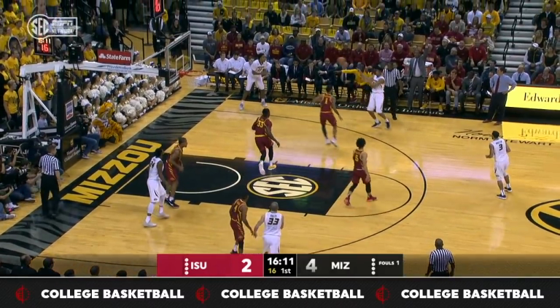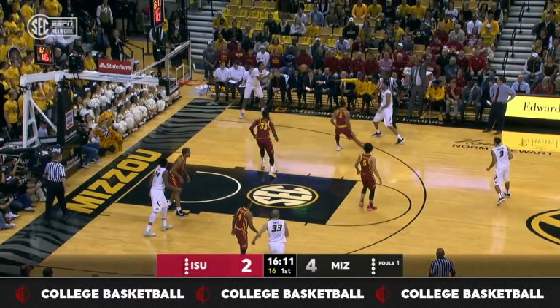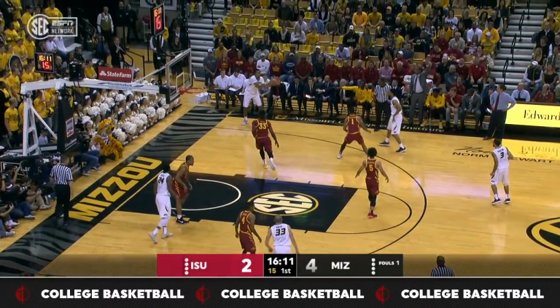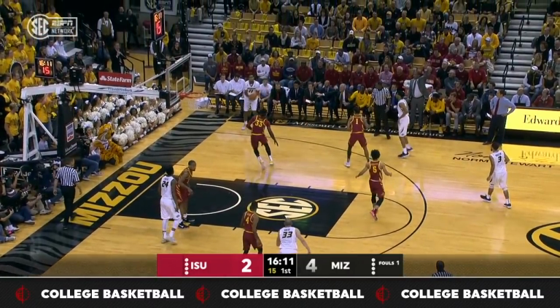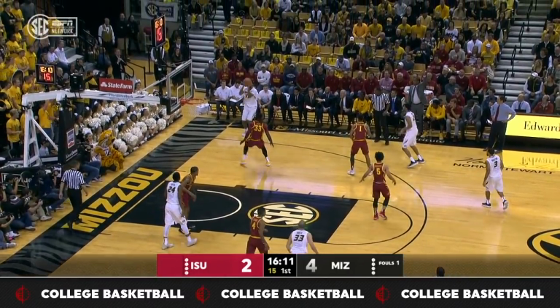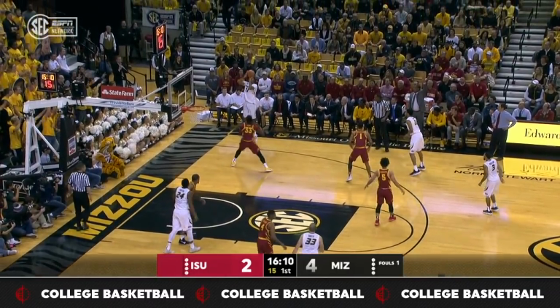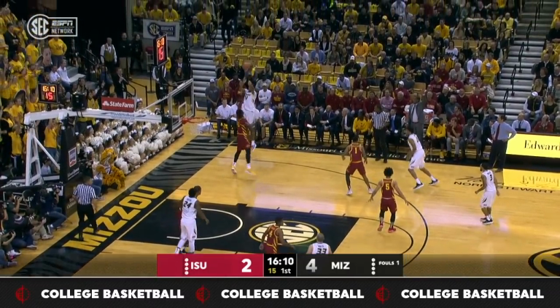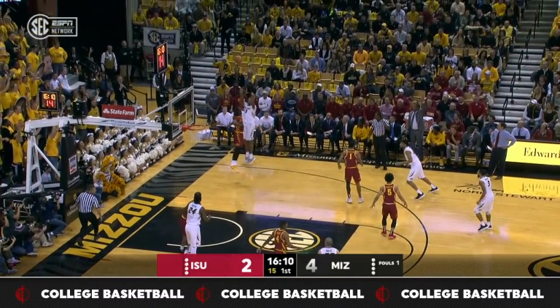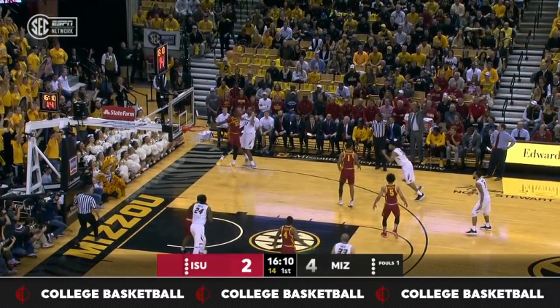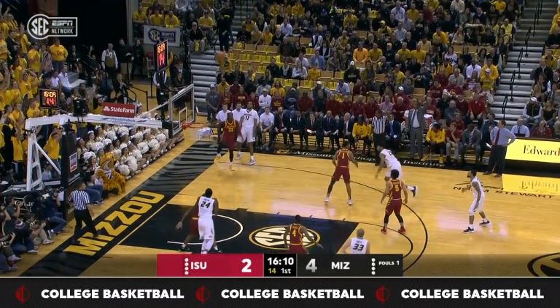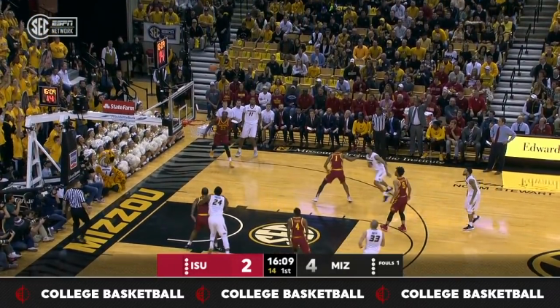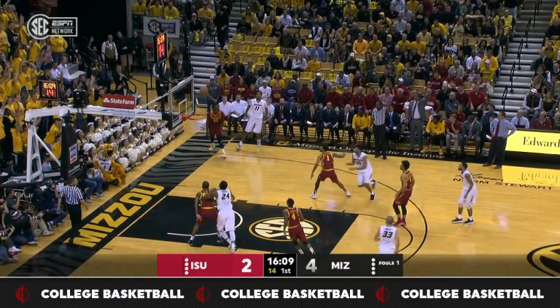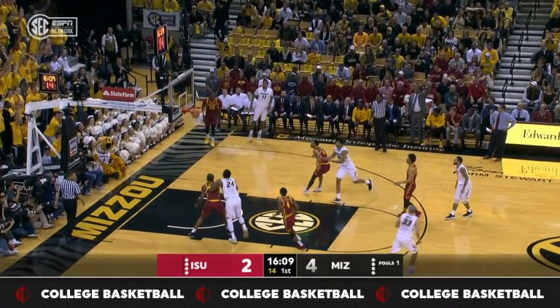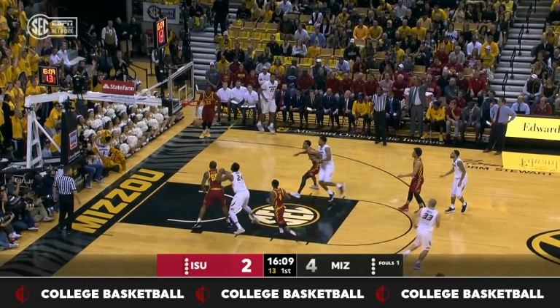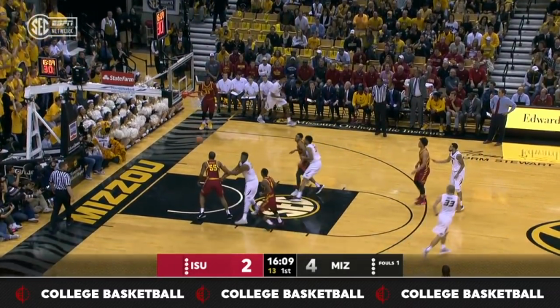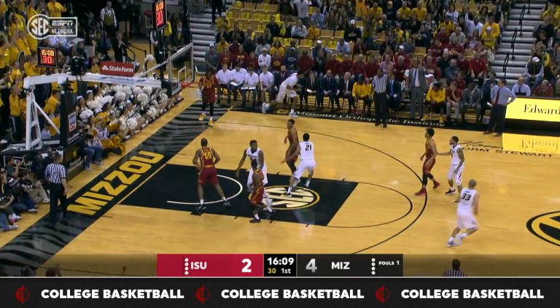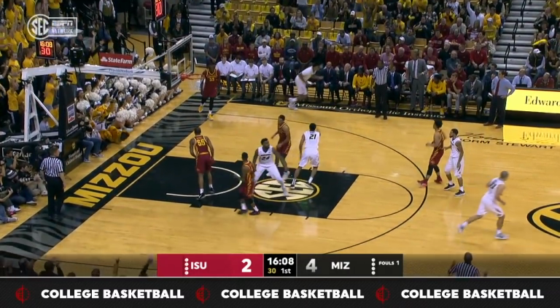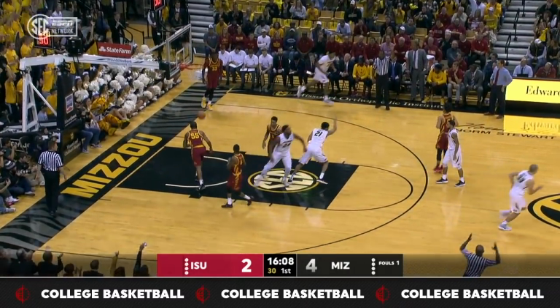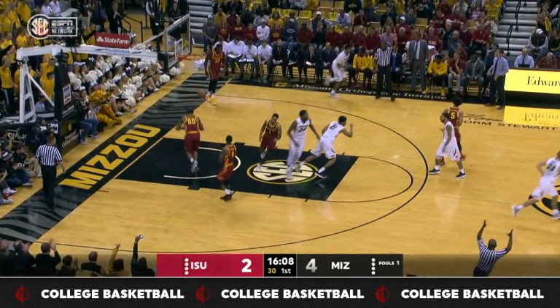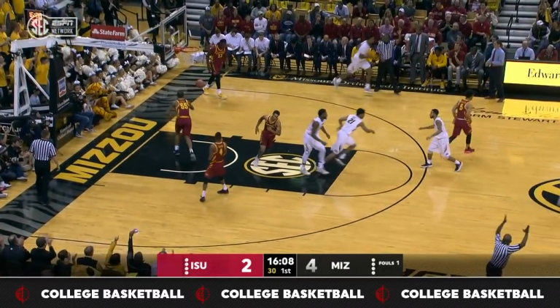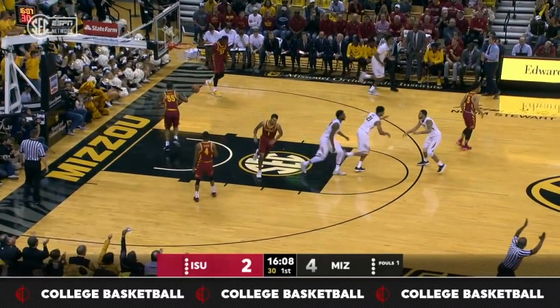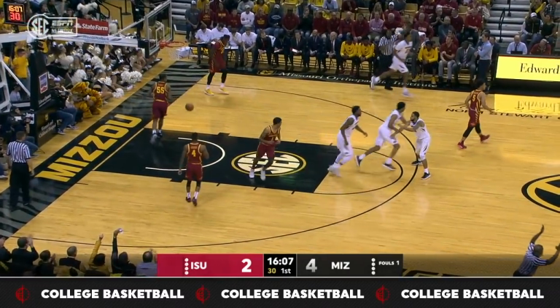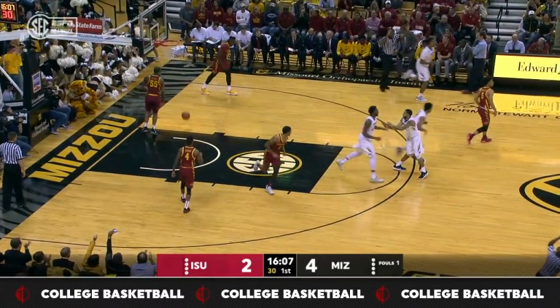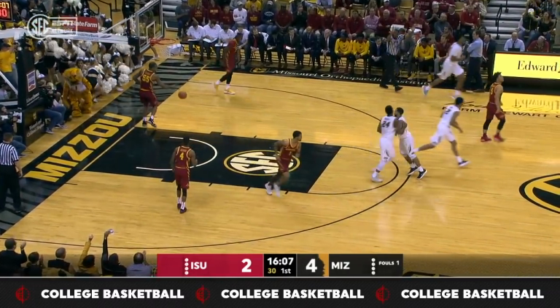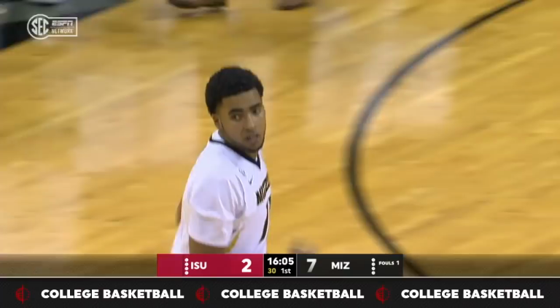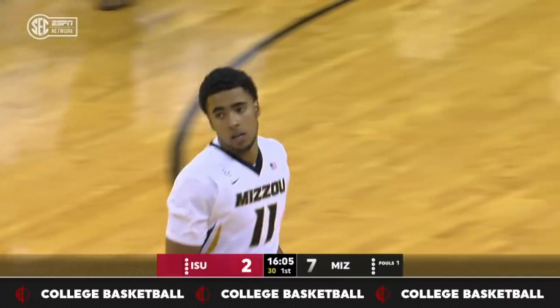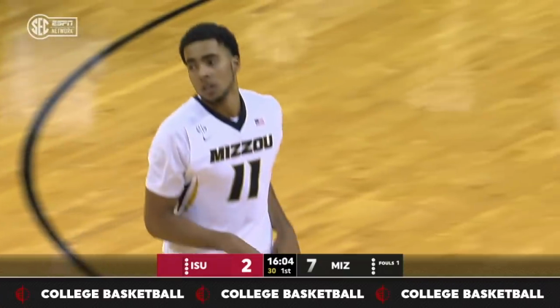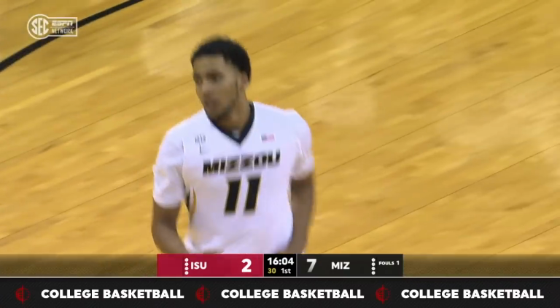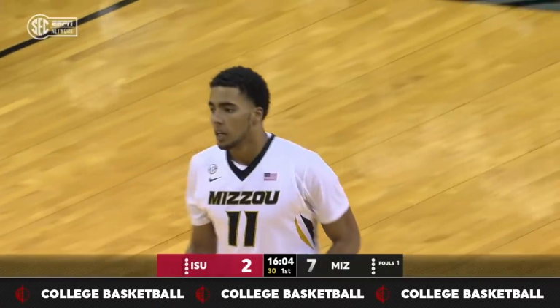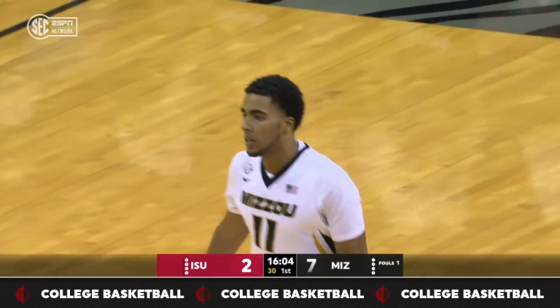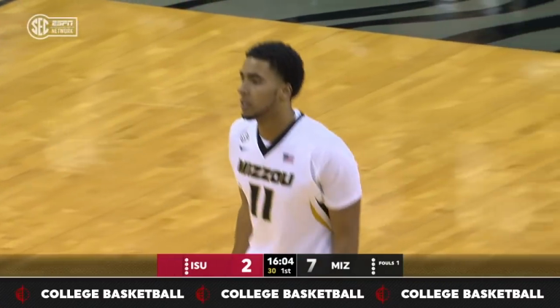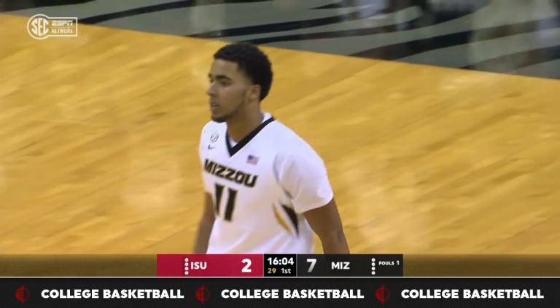Skip pass into the corner, they work it. Open three on the way, and it's knocked down by Jonte Porter.